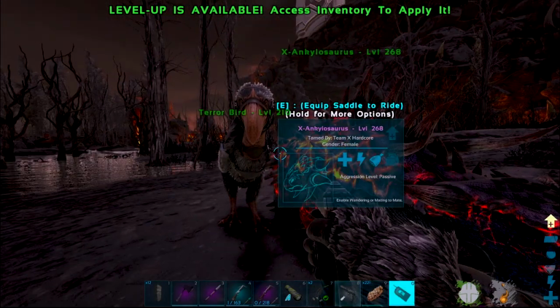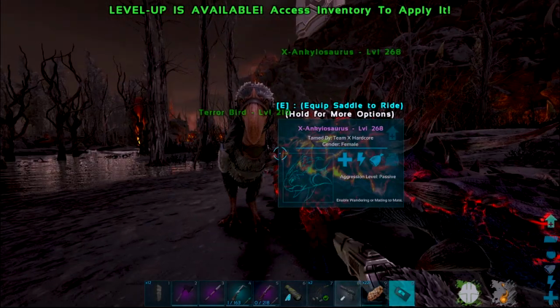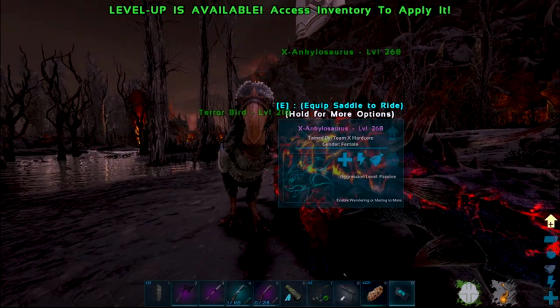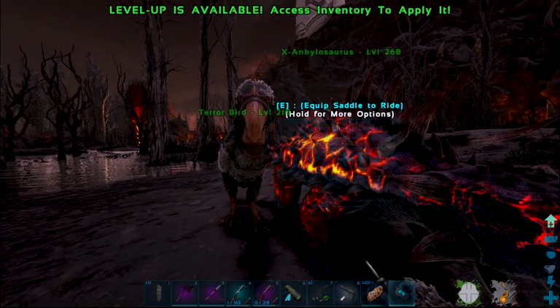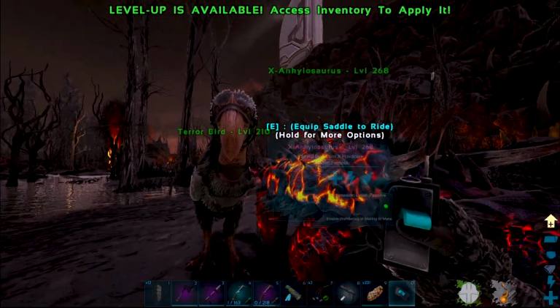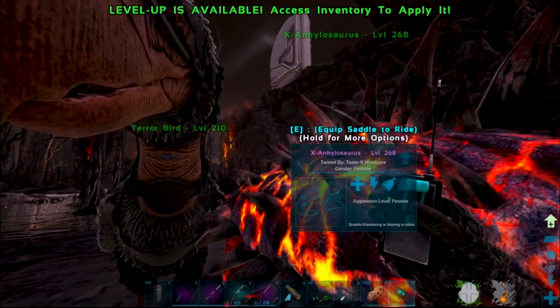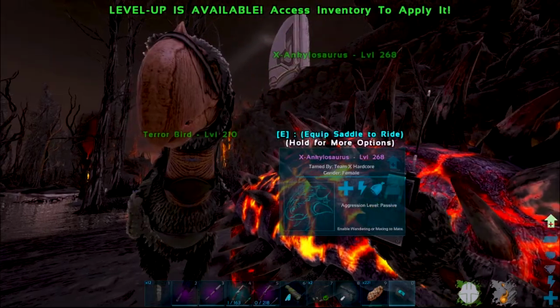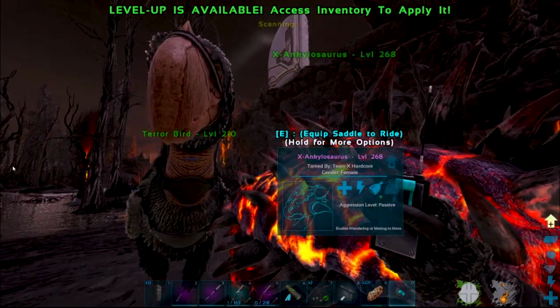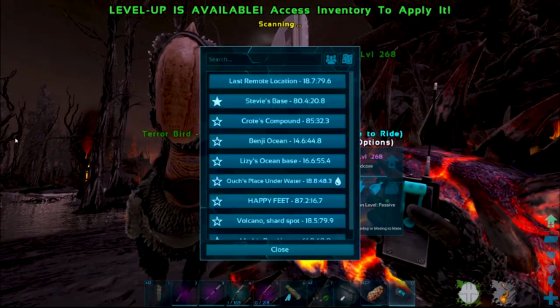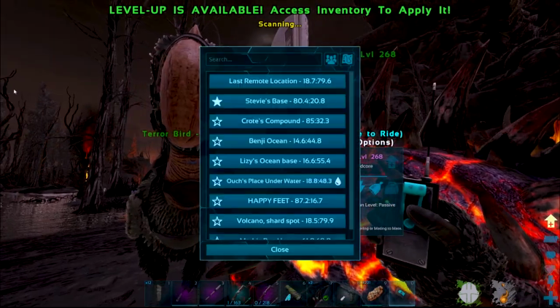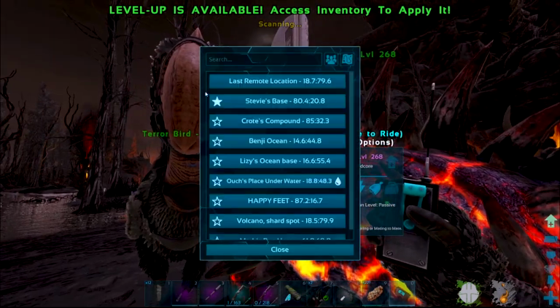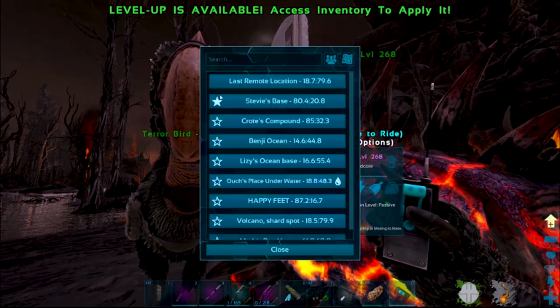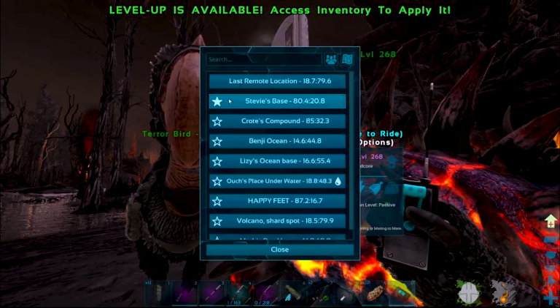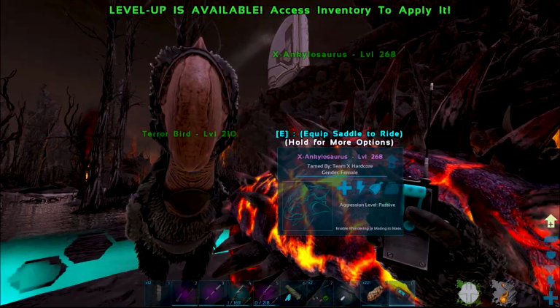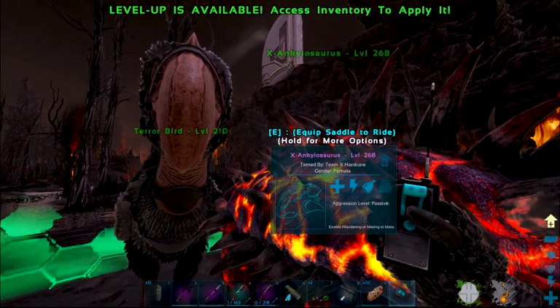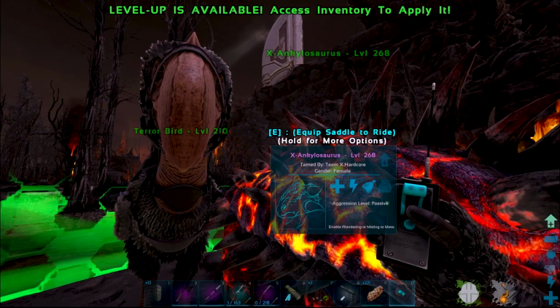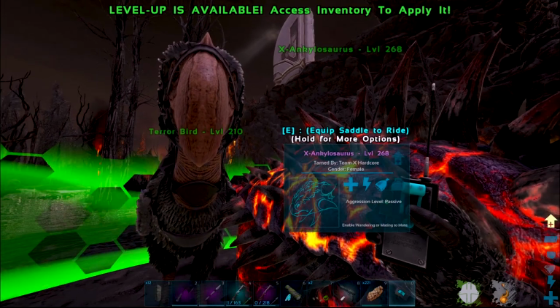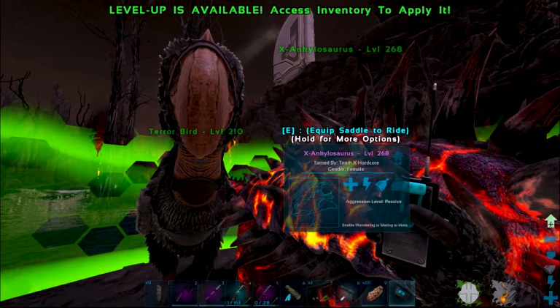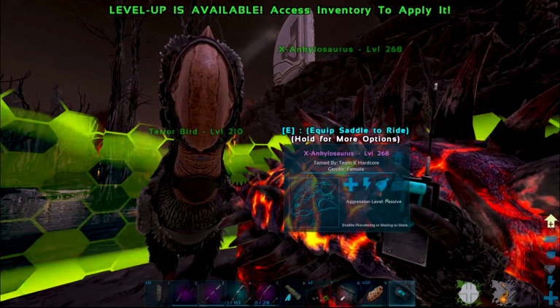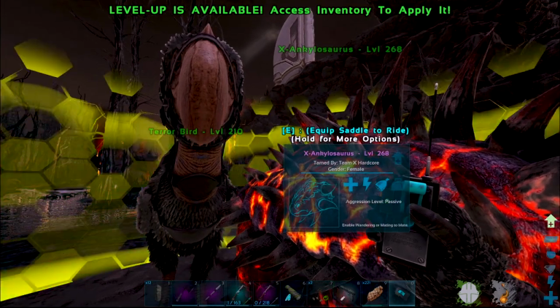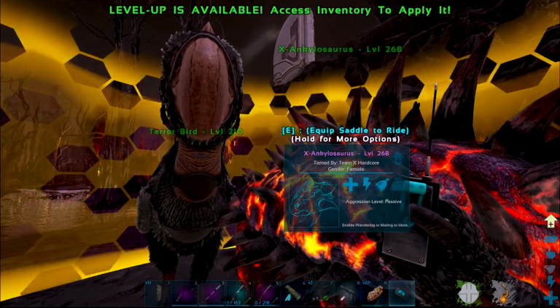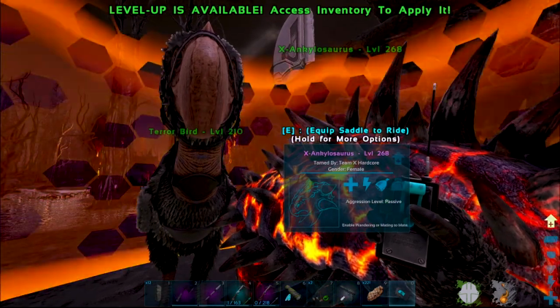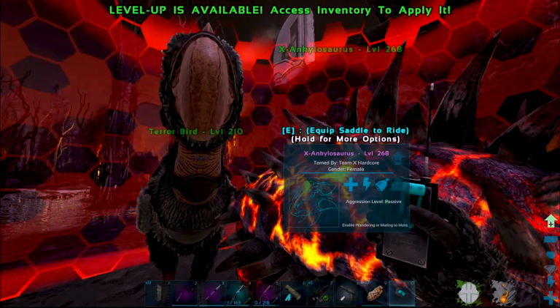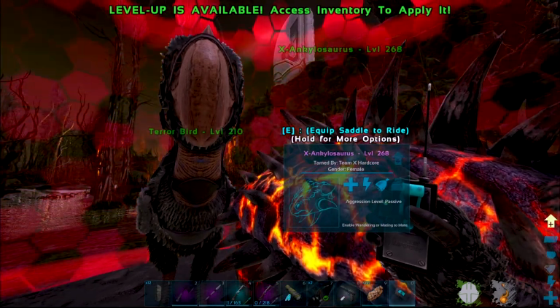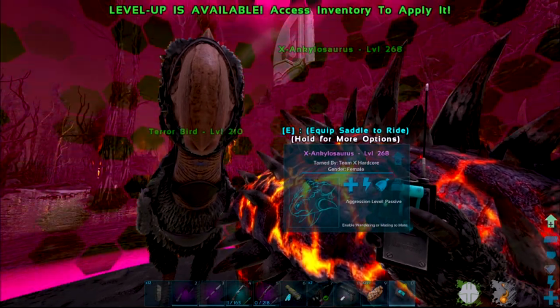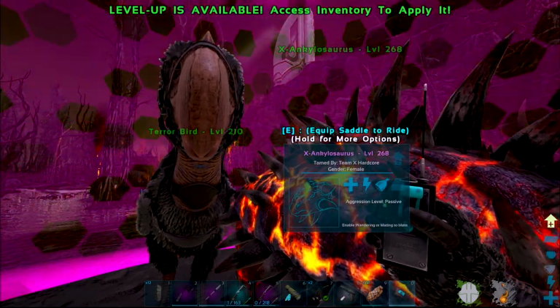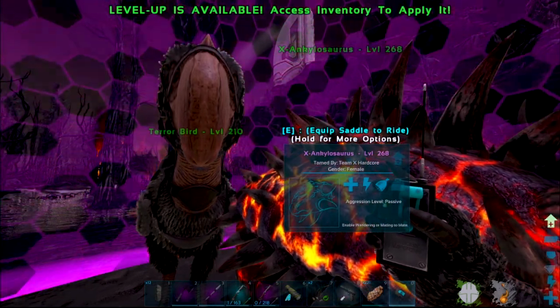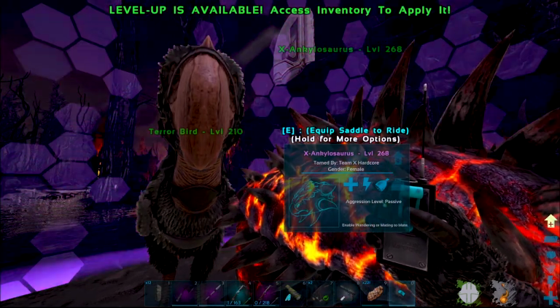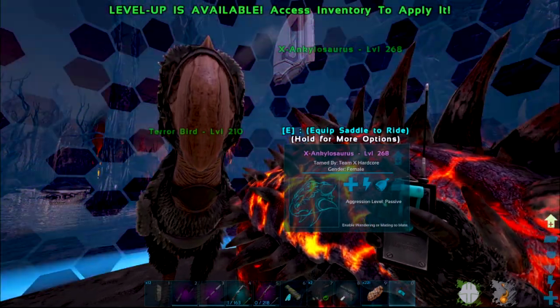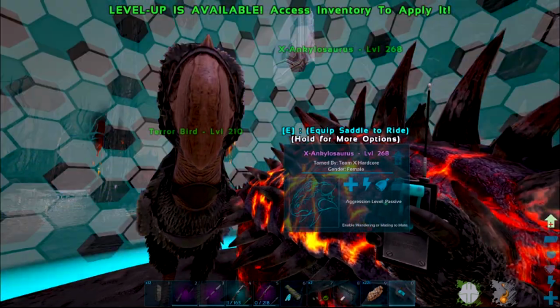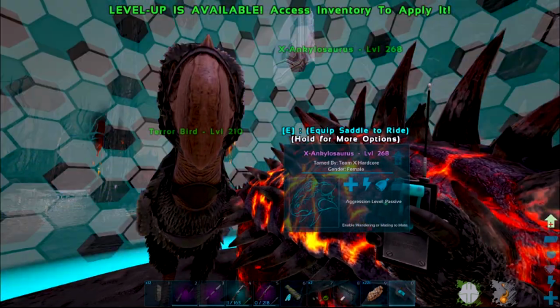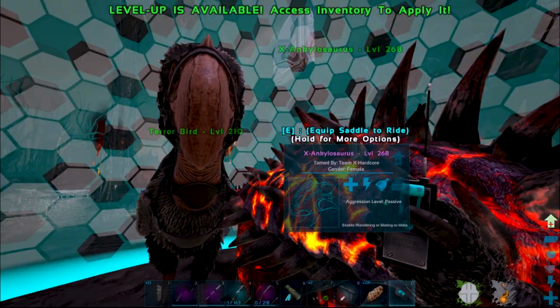Unfortunately I missed the actual tame itself, but we've got a level 268 - so it lost one level, which is fine. Let's get you on passive, unfollow, and remove this trap. She looks really really nice! Let's get you back to base, get your saddle on, and then I want to take you to that spot and see what you get for element shards.